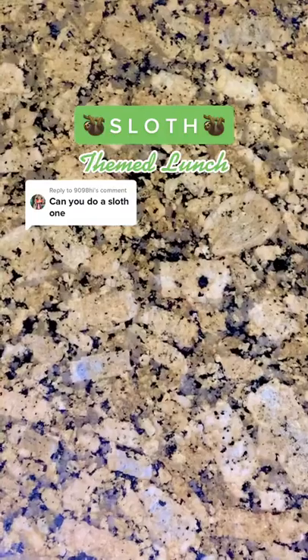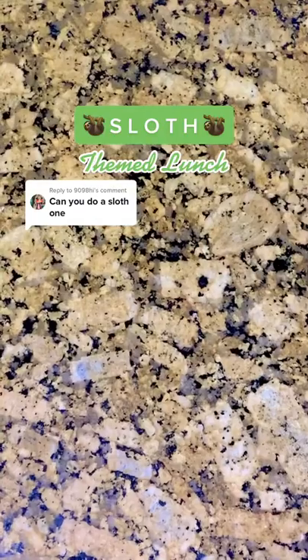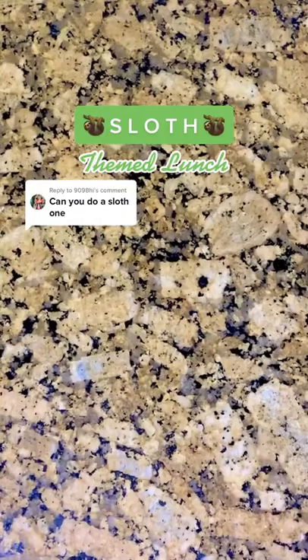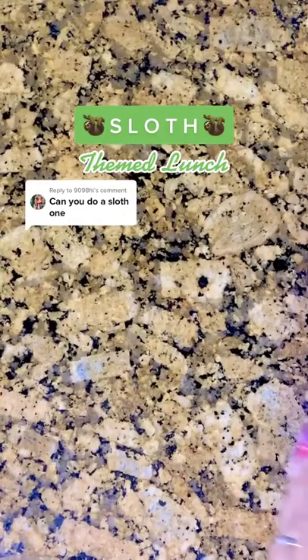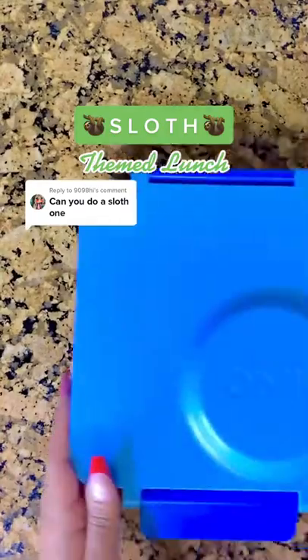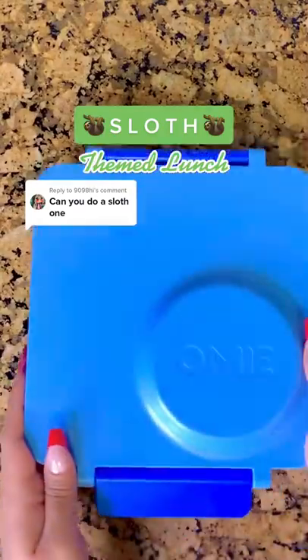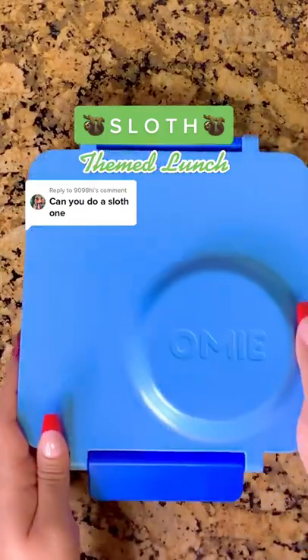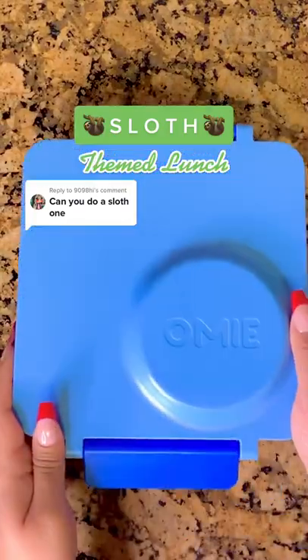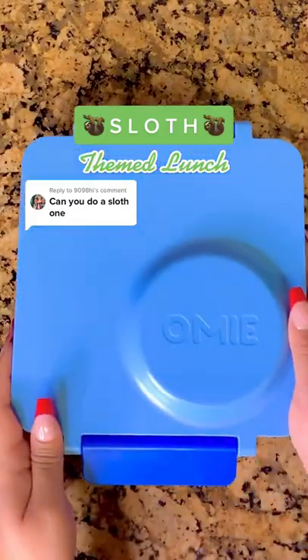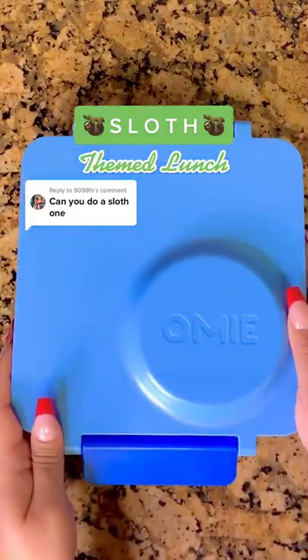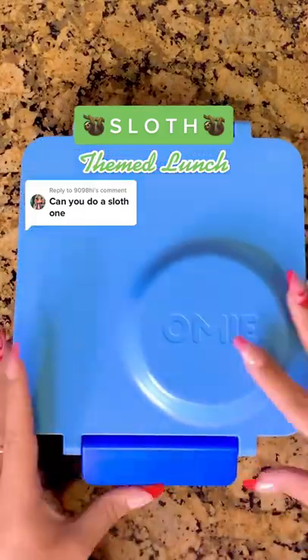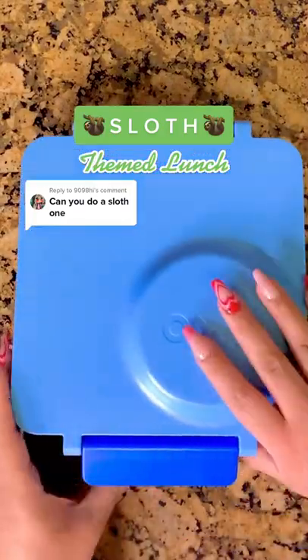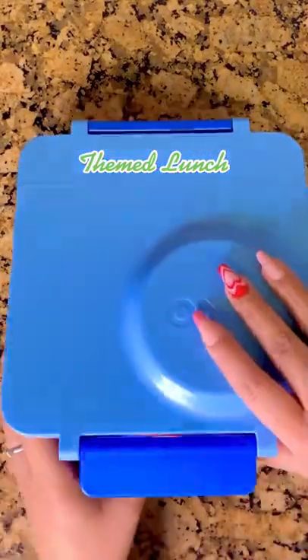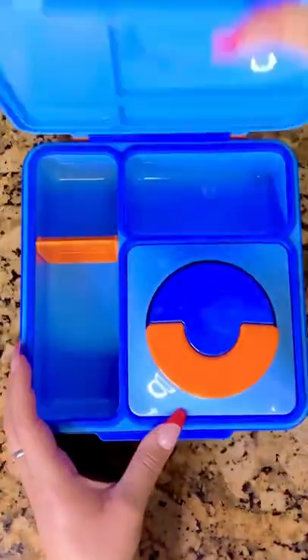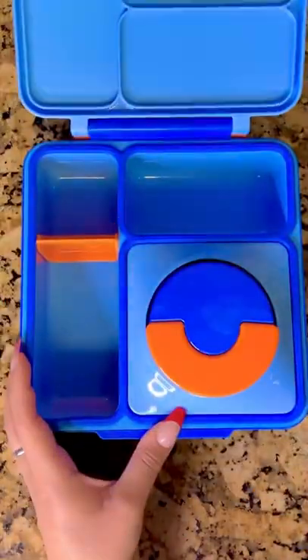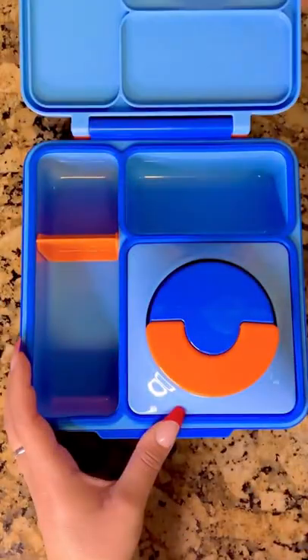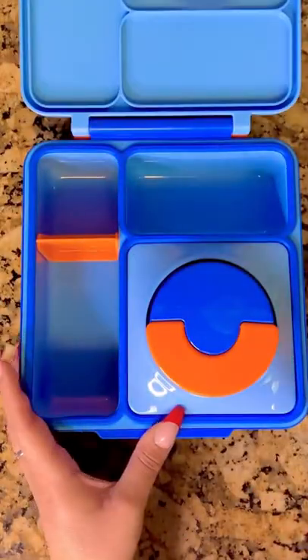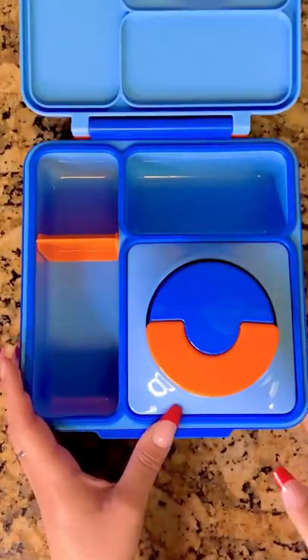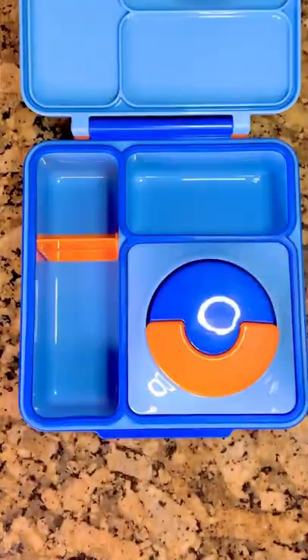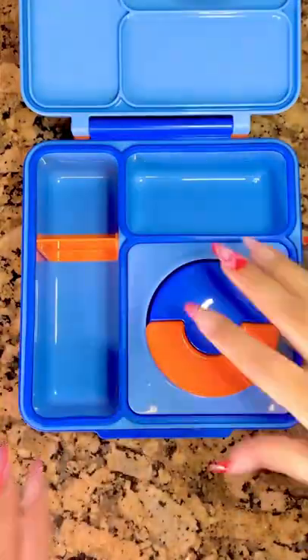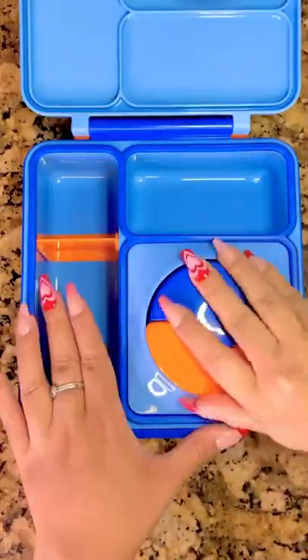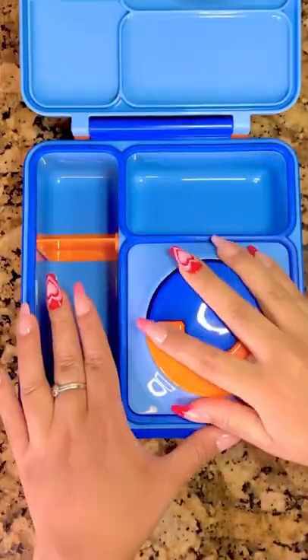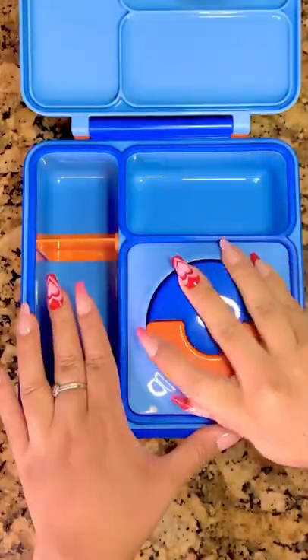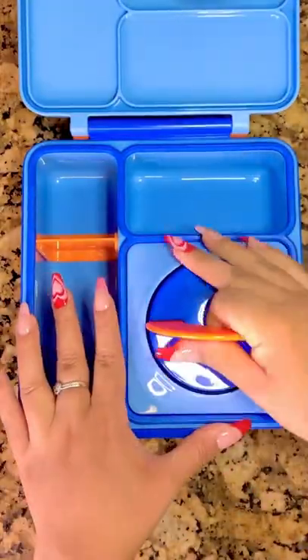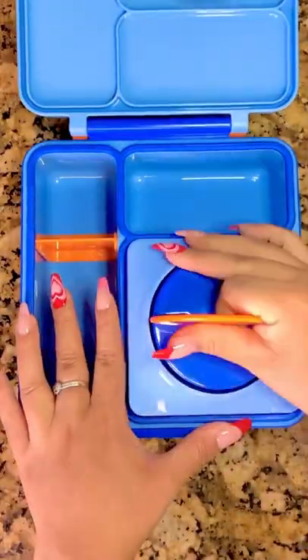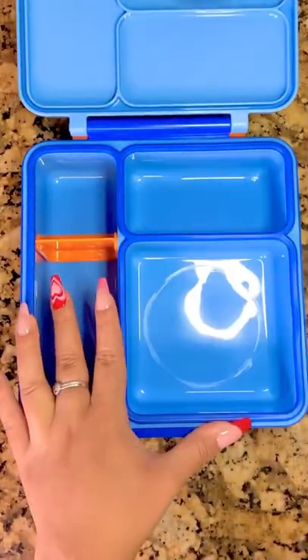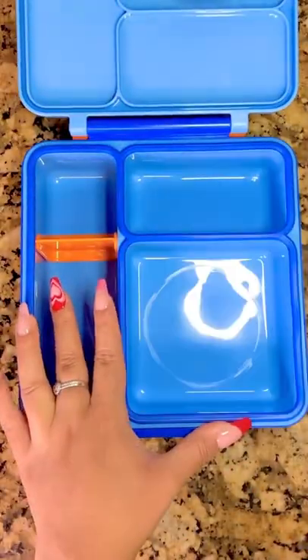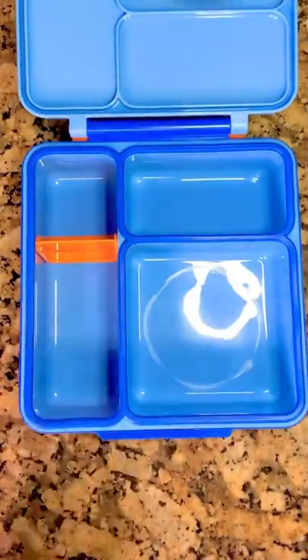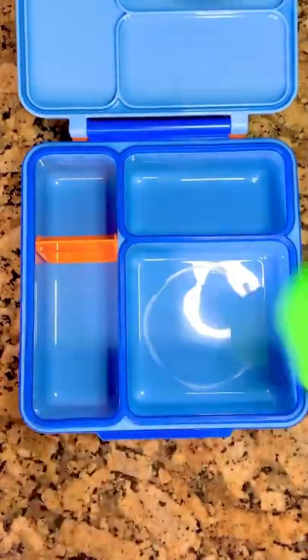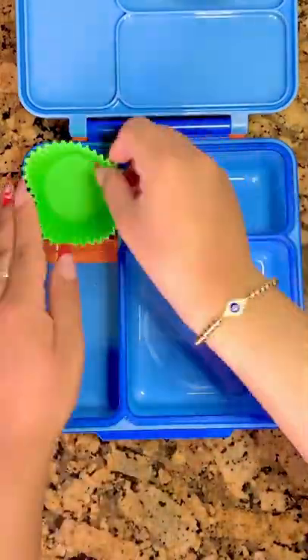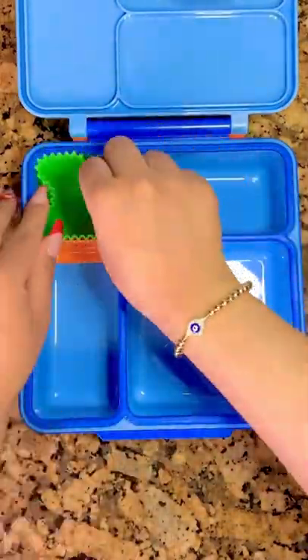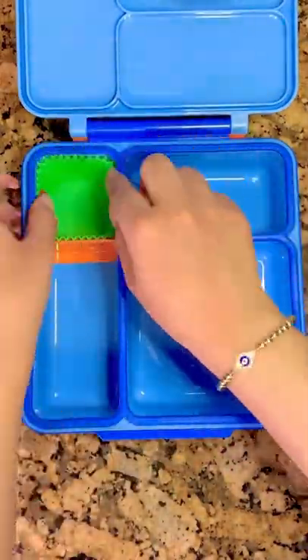Let's pack a sloth themed lunch! I was so excited to do this theme because it's one of both of our favorite animals.